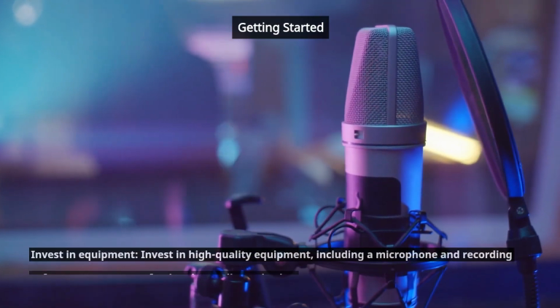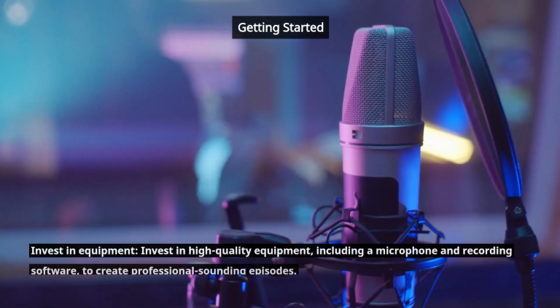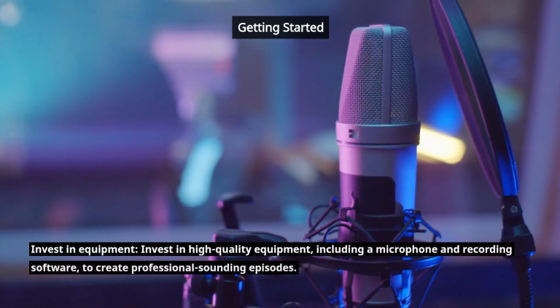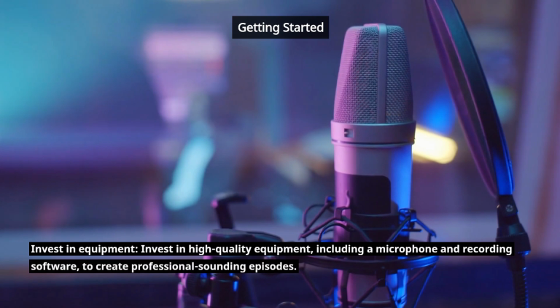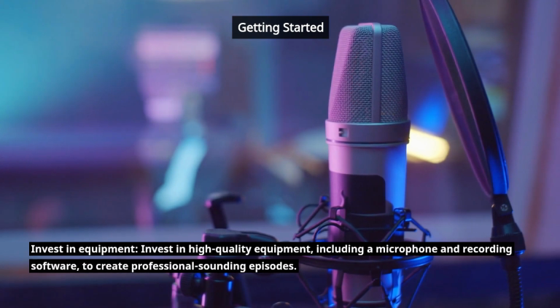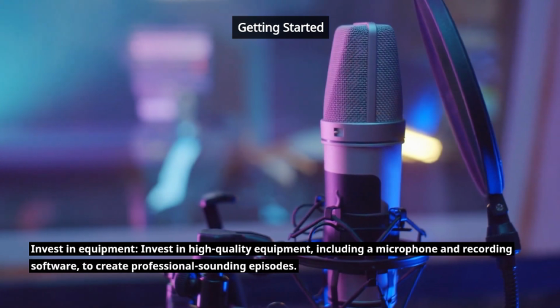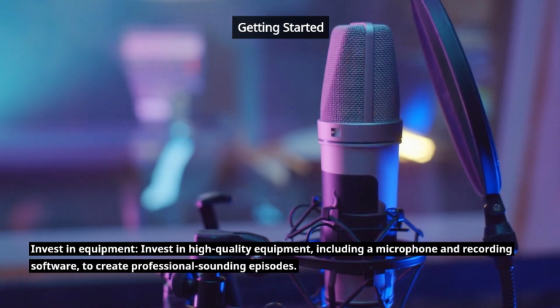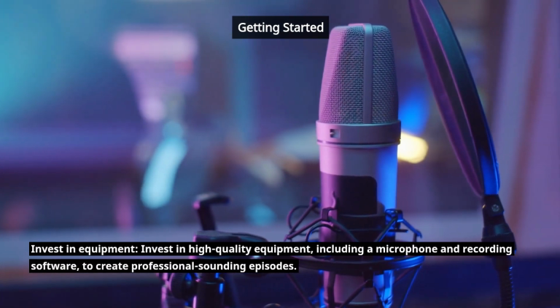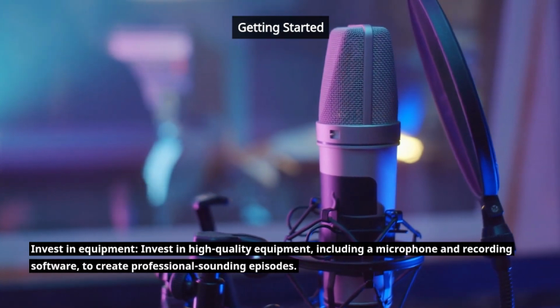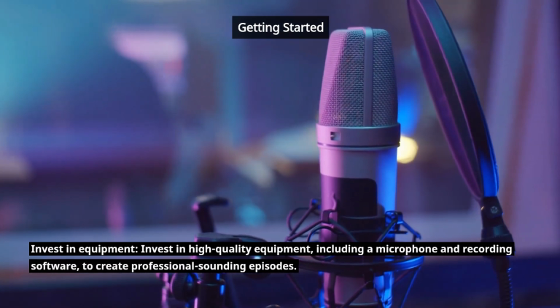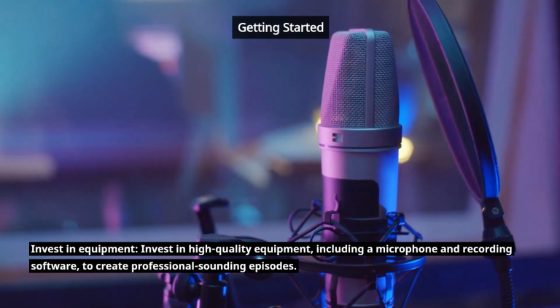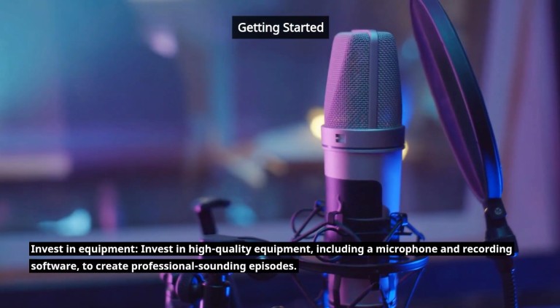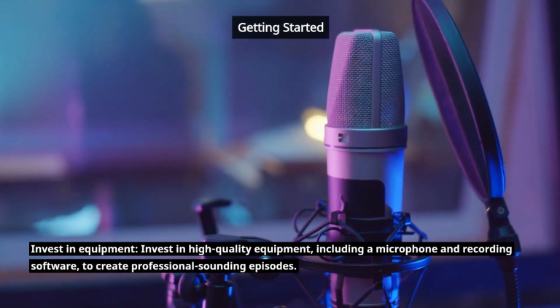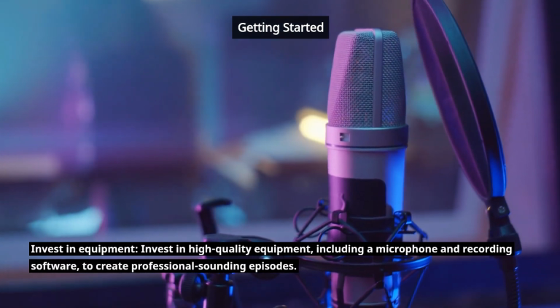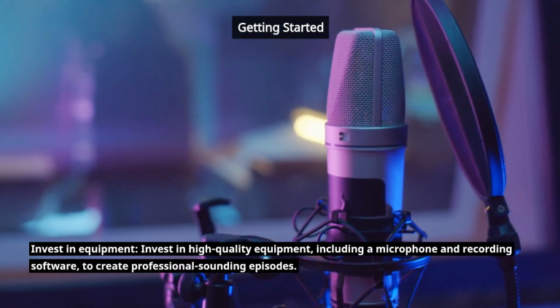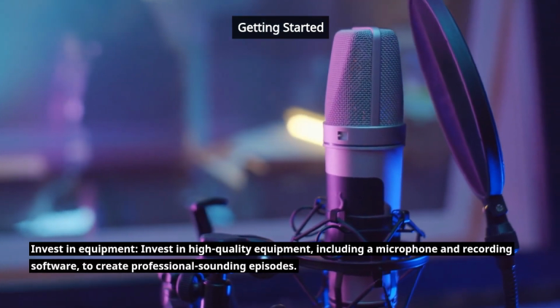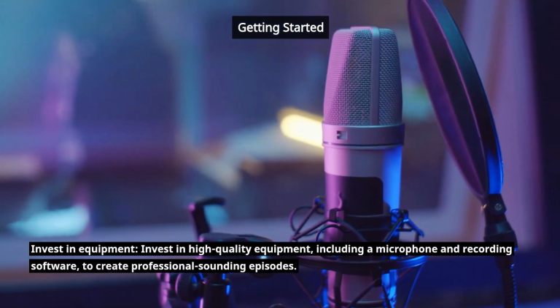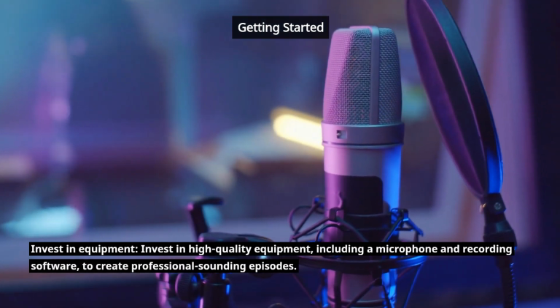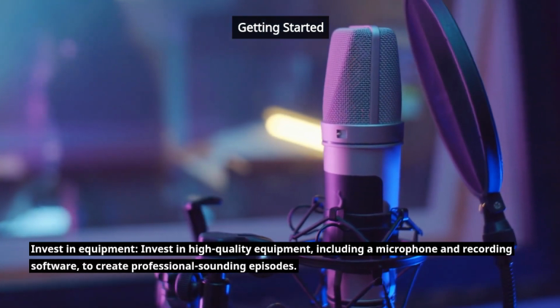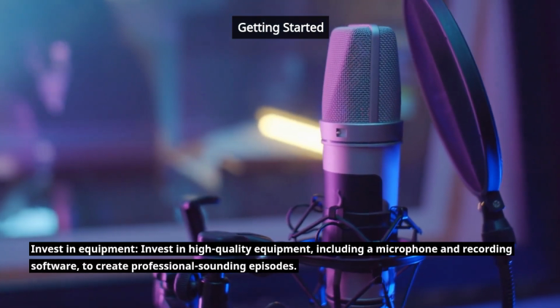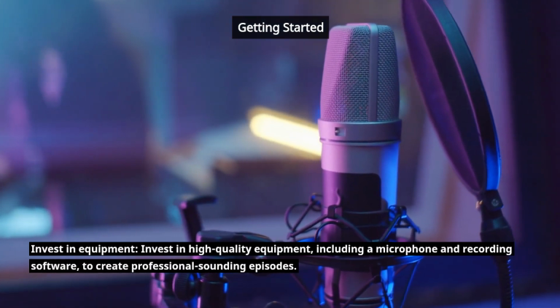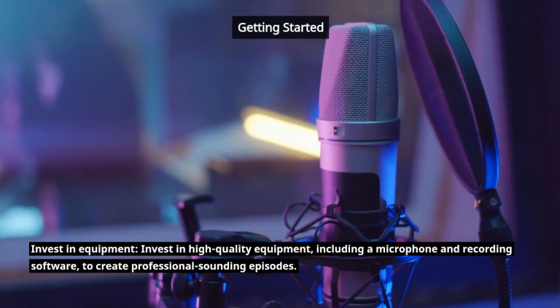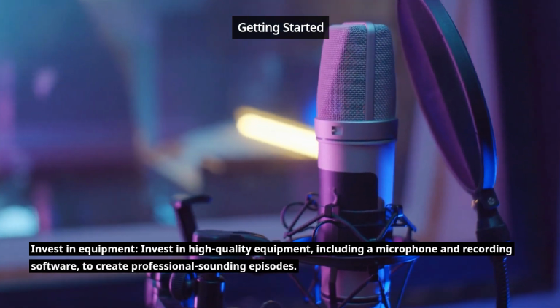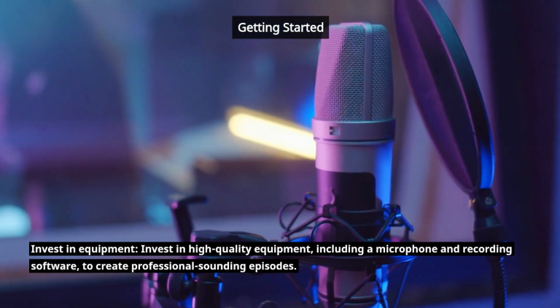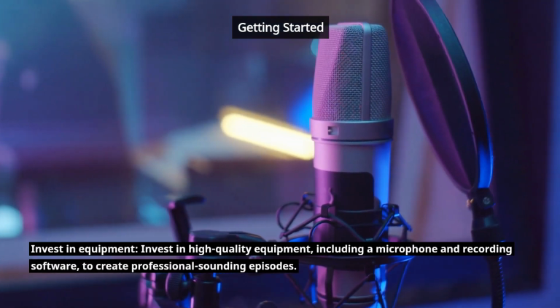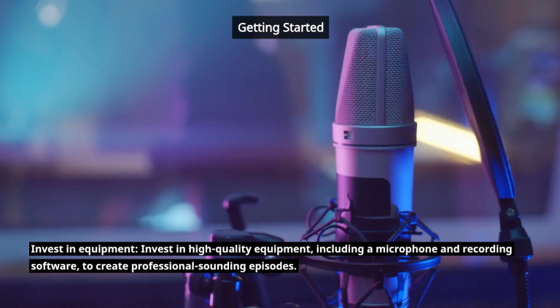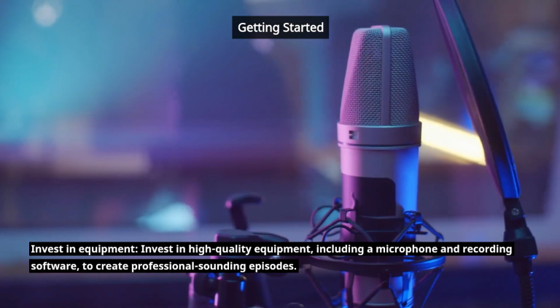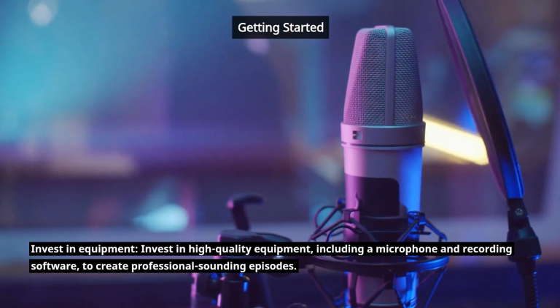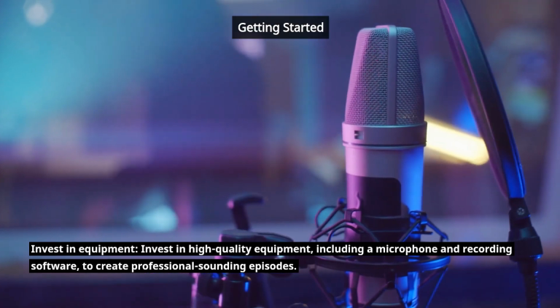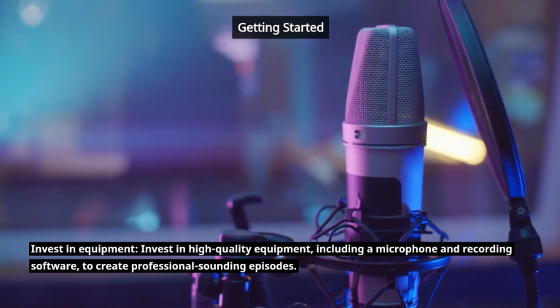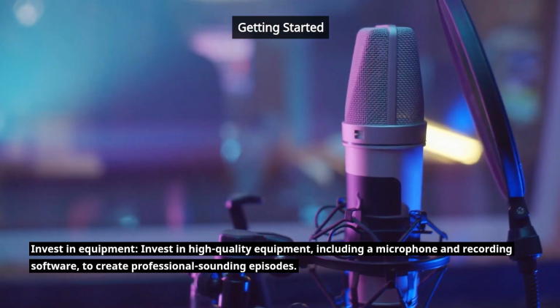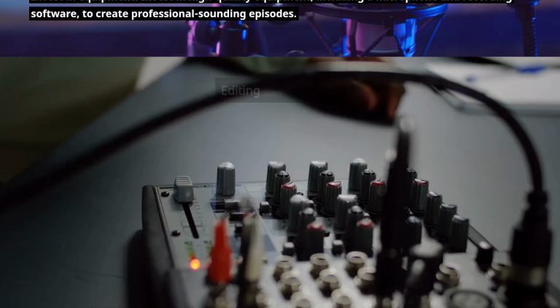Invest in equipment. Invest in high-quality equipment, including a microphone and recording software, to create professional-sounding episodes.